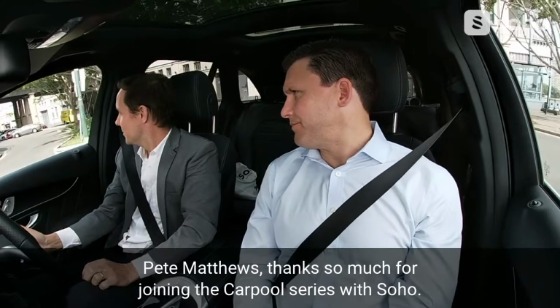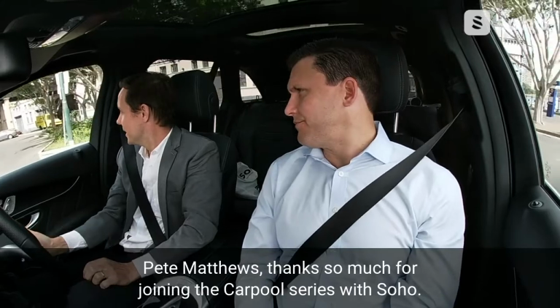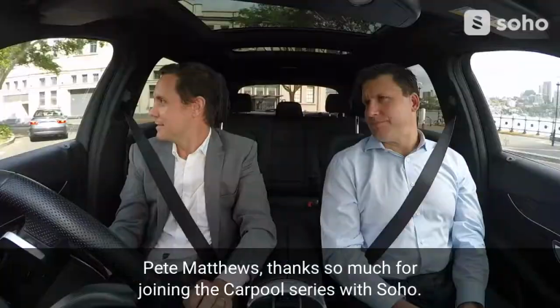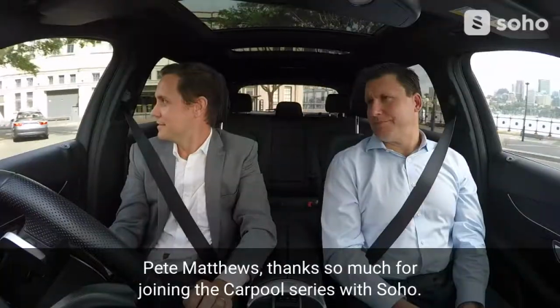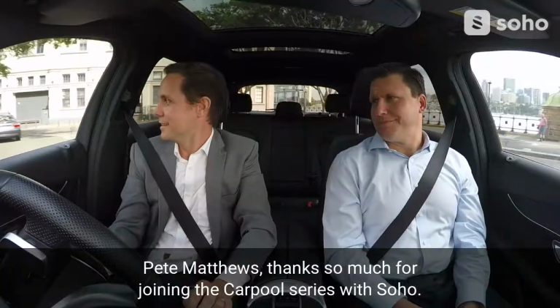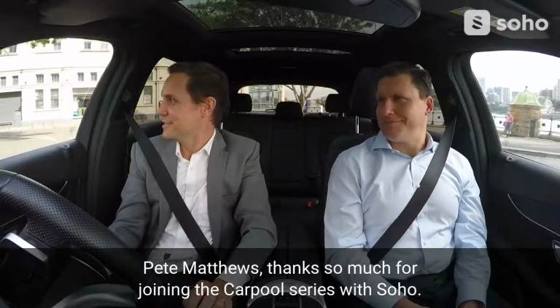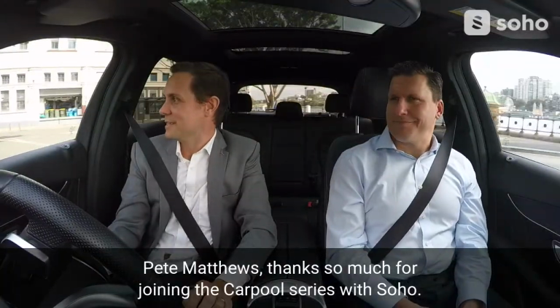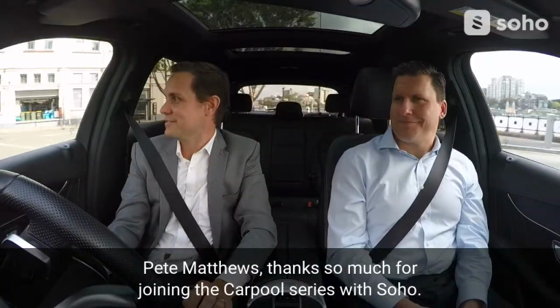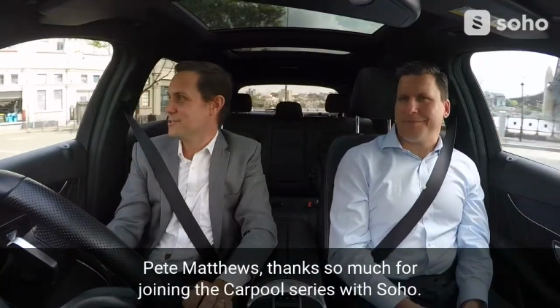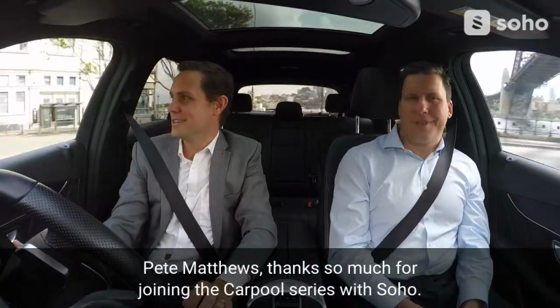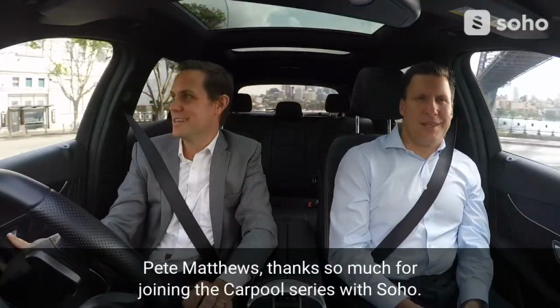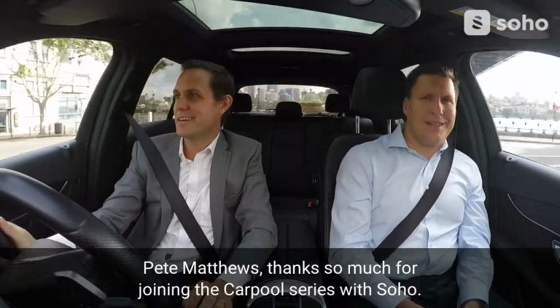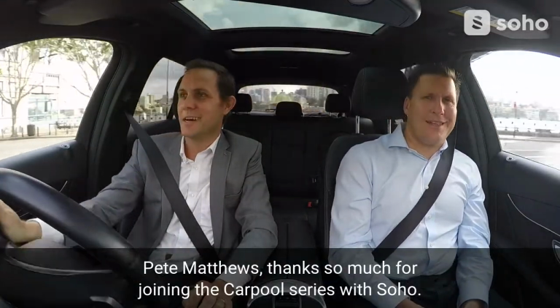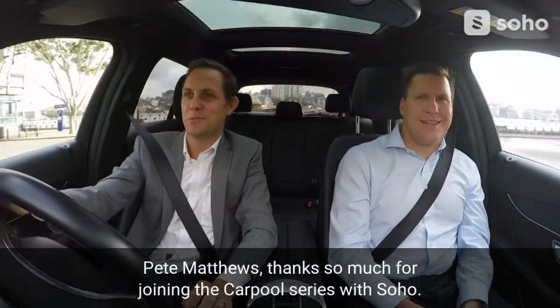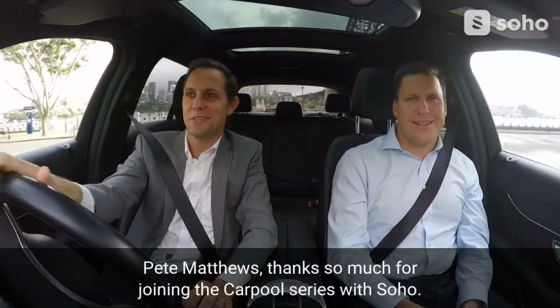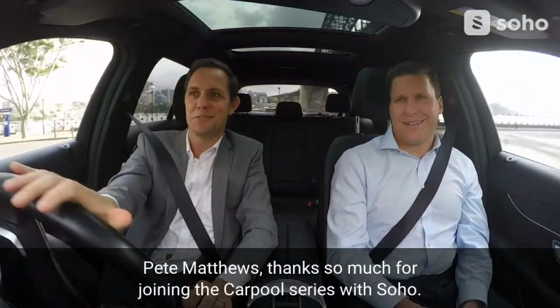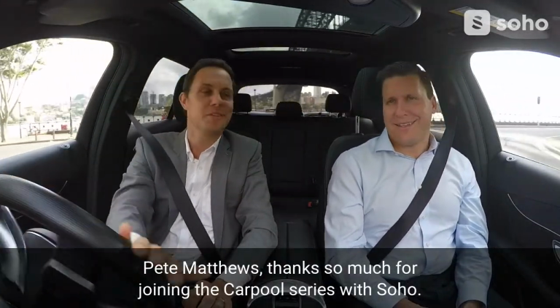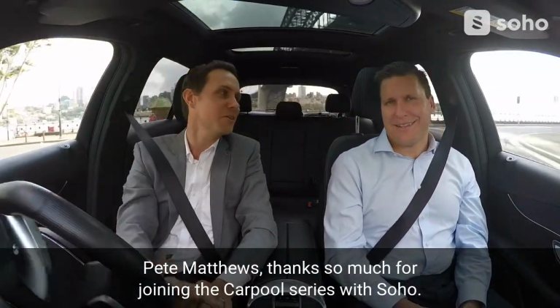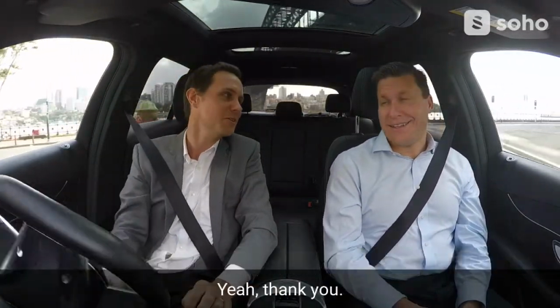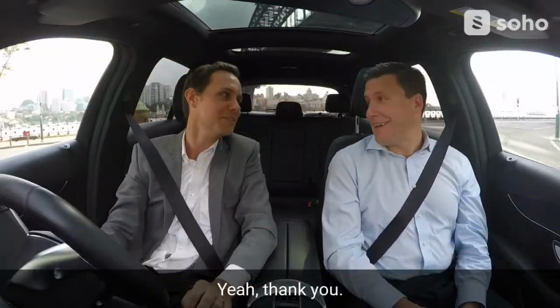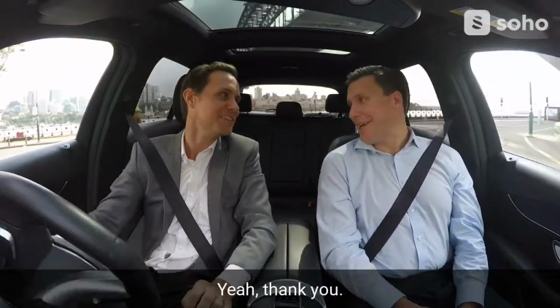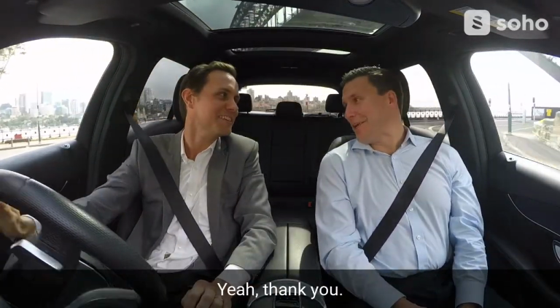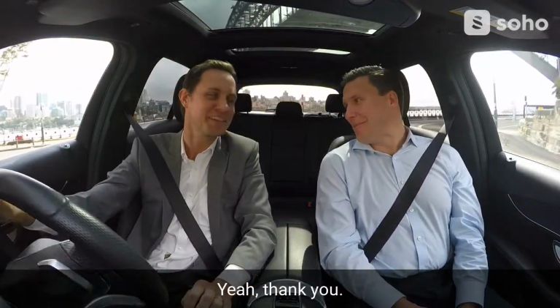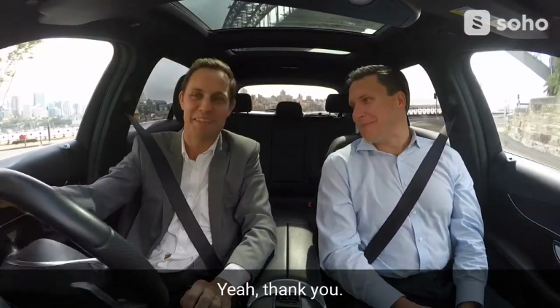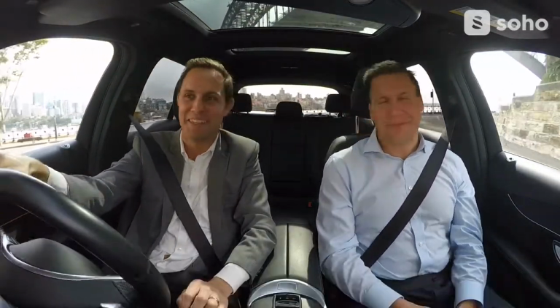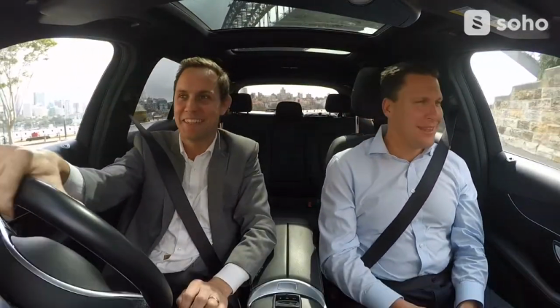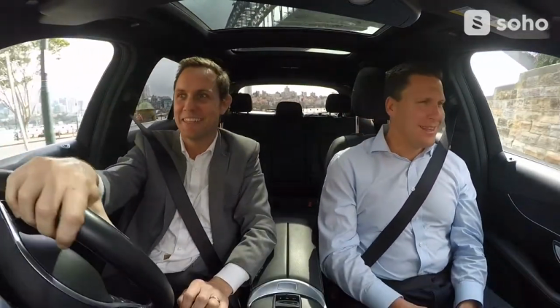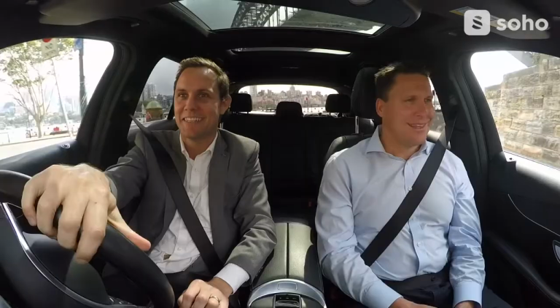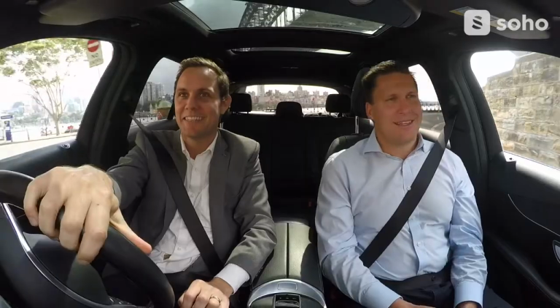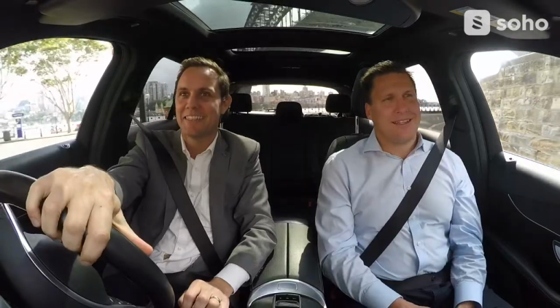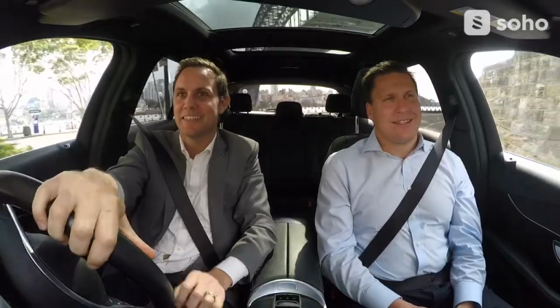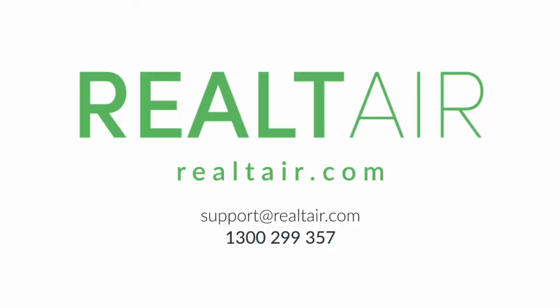Thanks so much for joining the Carpool series with Soho. Thank you. Thanks mate, we'll be right back. Bye.